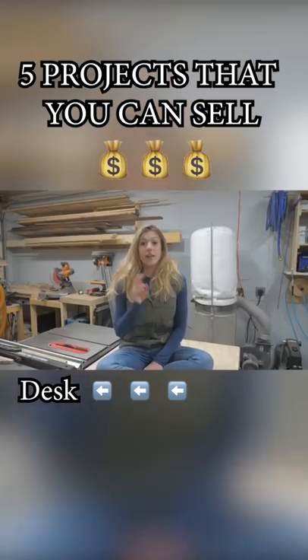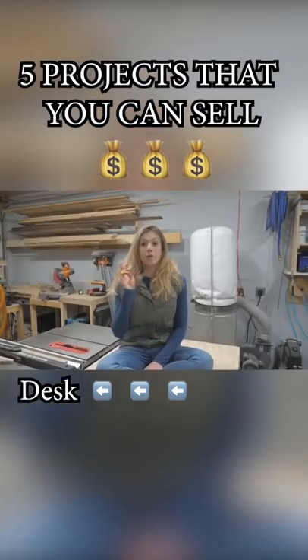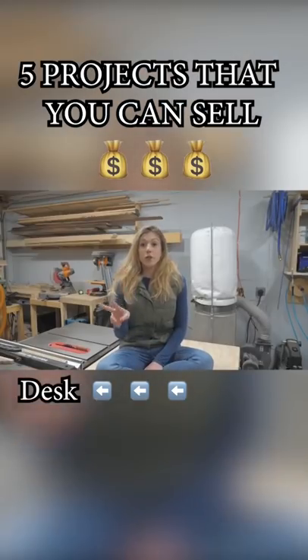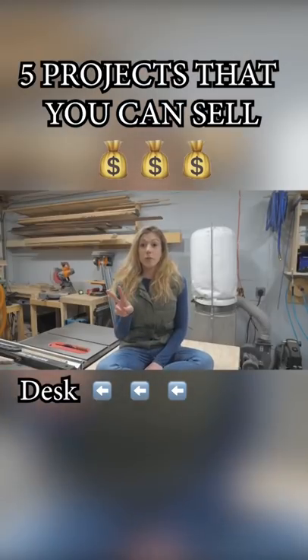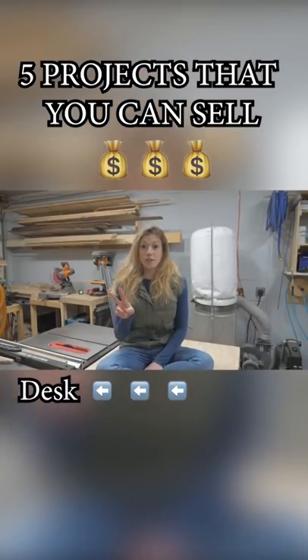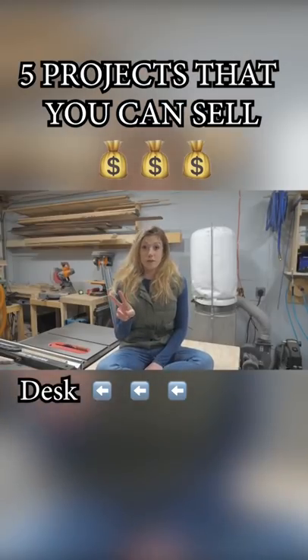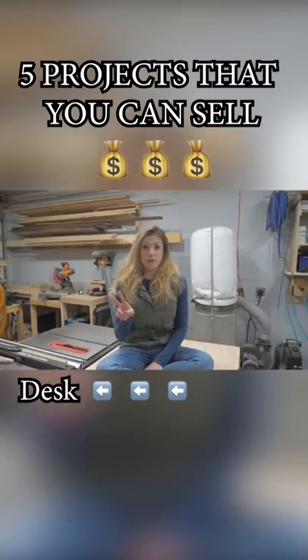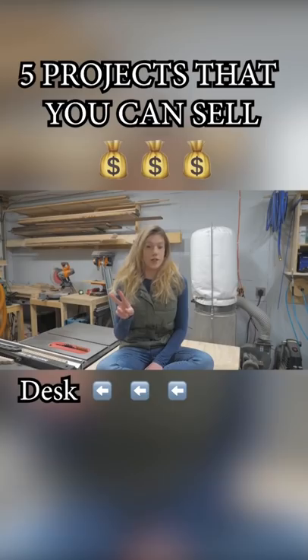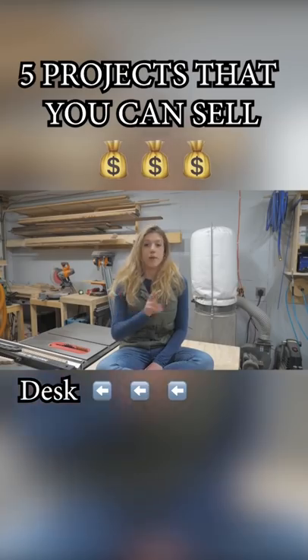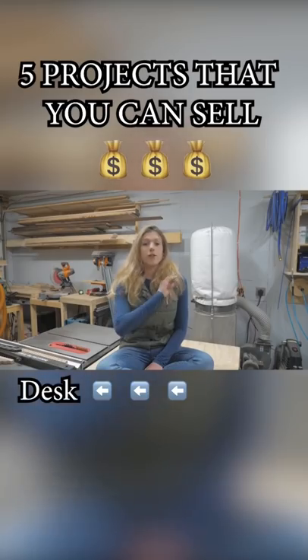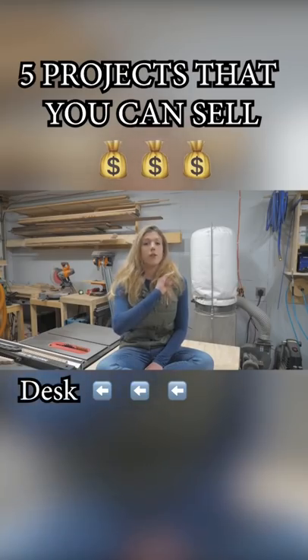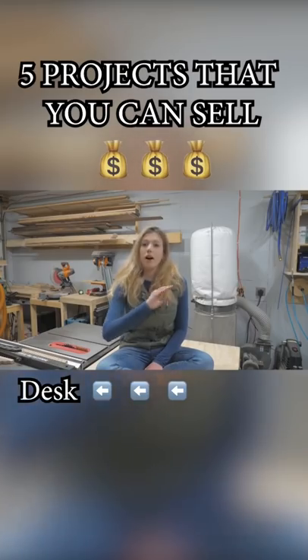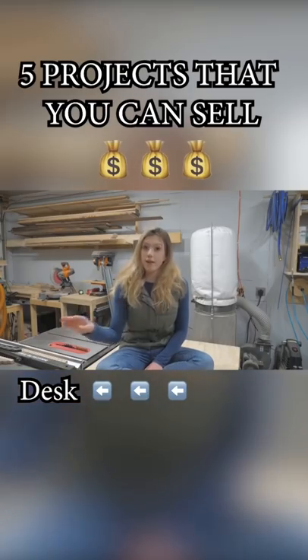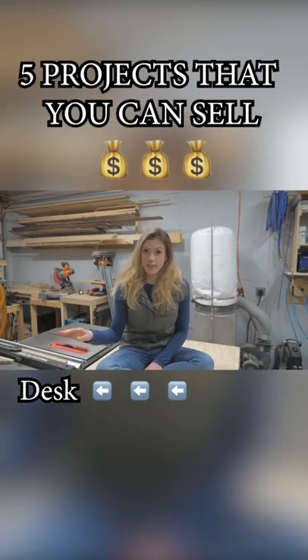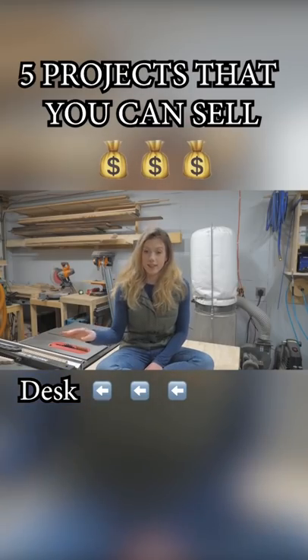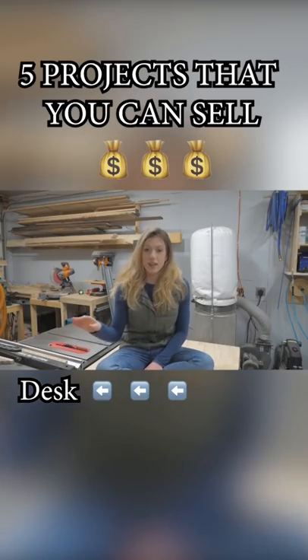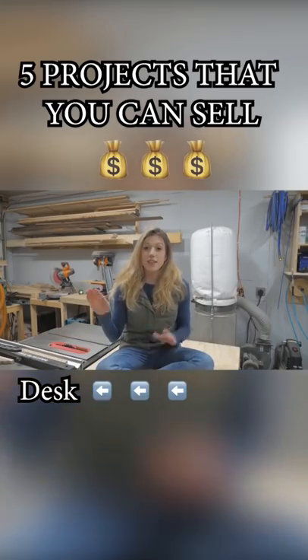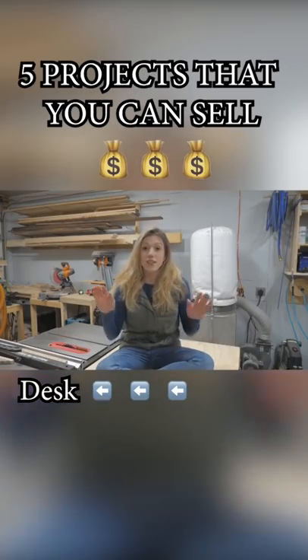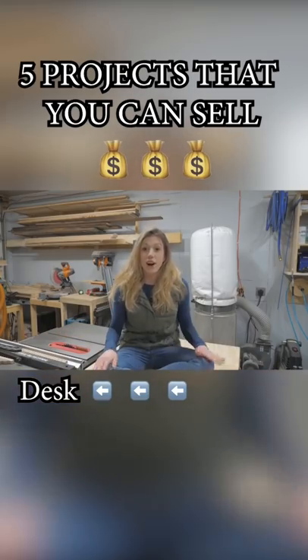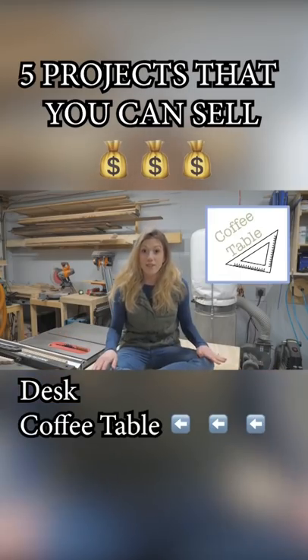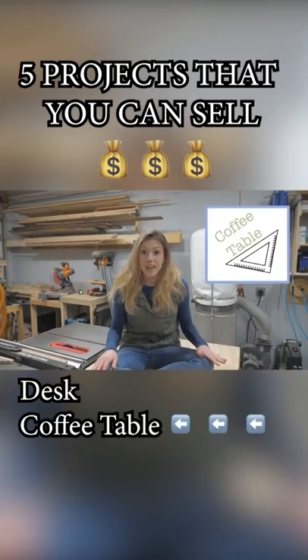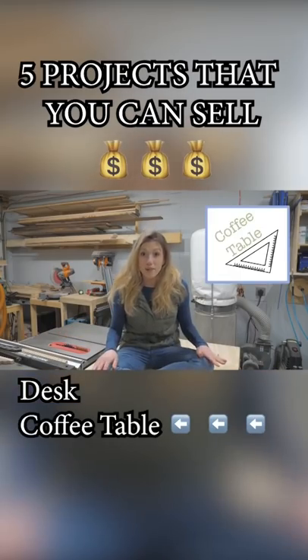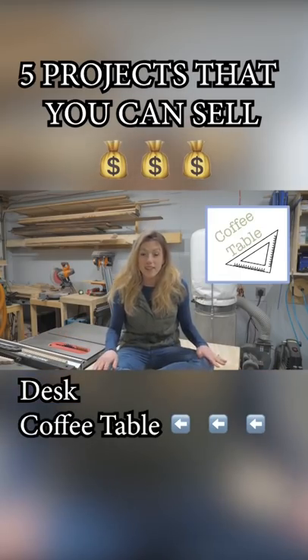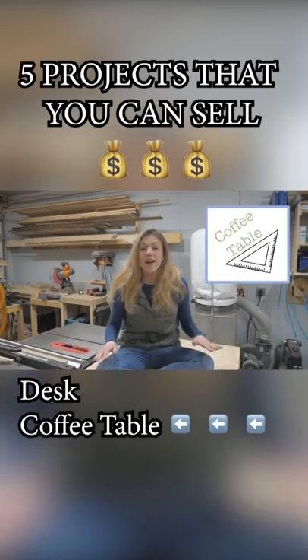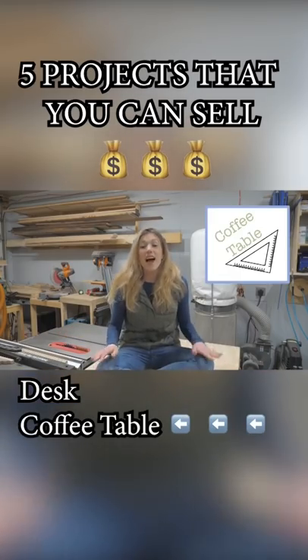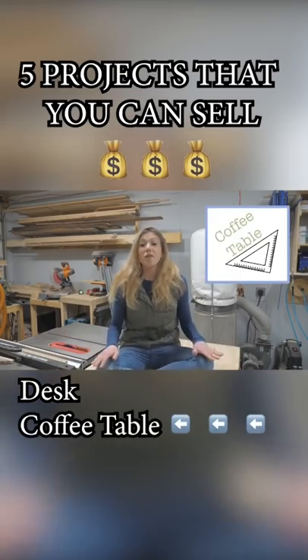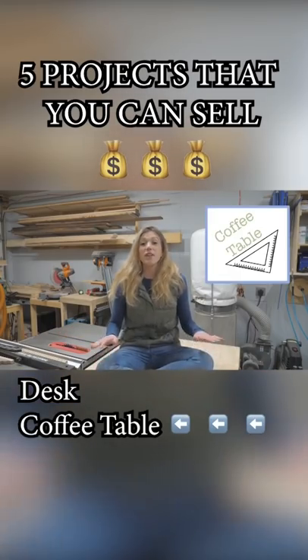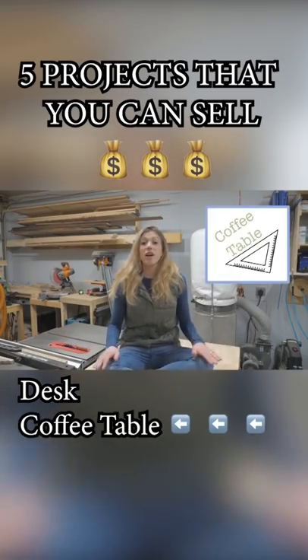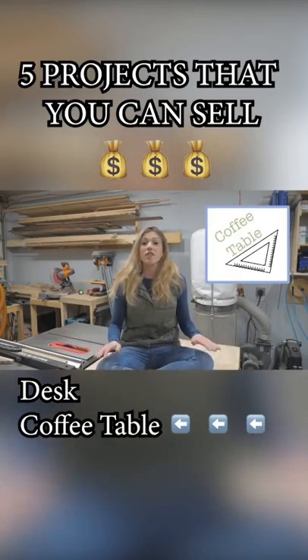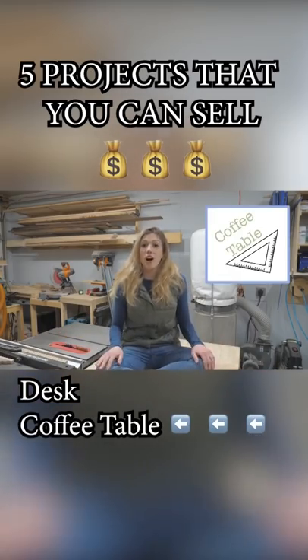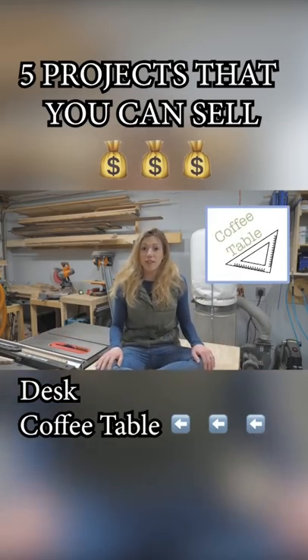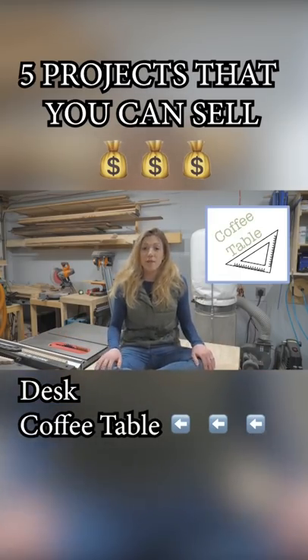Number two, a piece of furniture that we do constantly, is coffee tables. Everybody loves coffee tables.